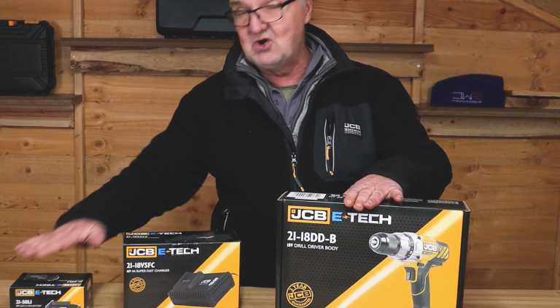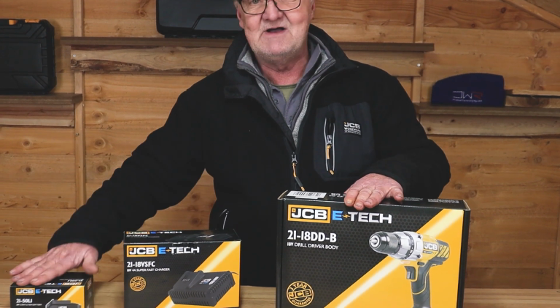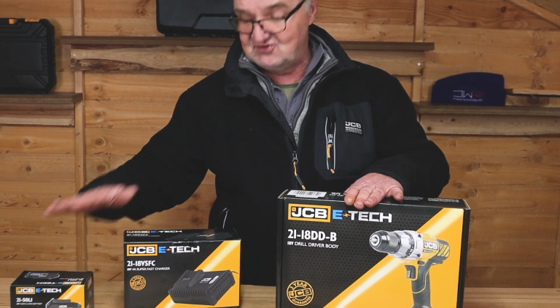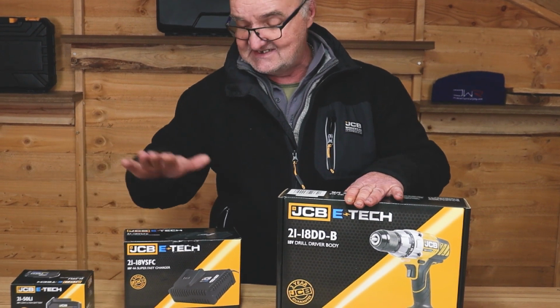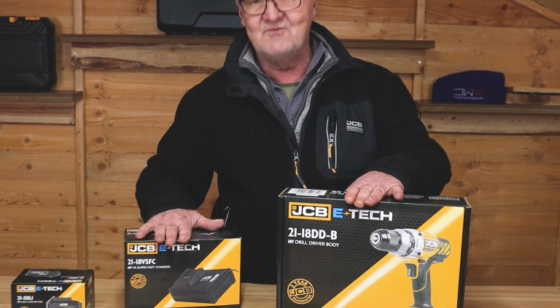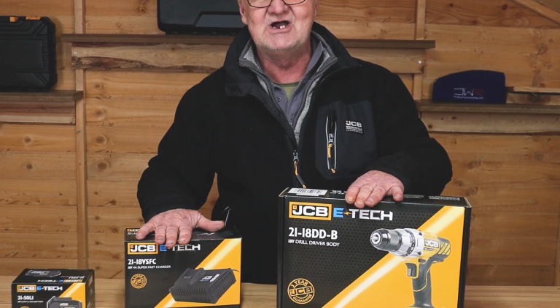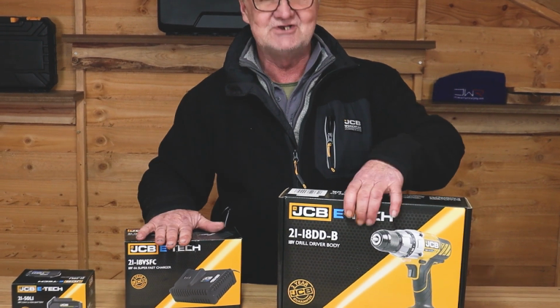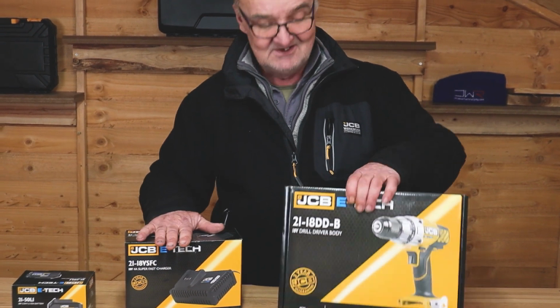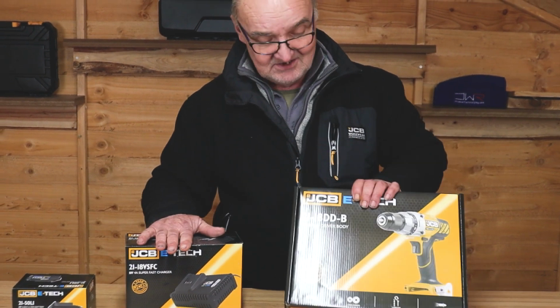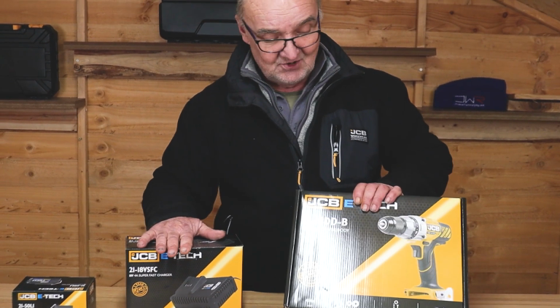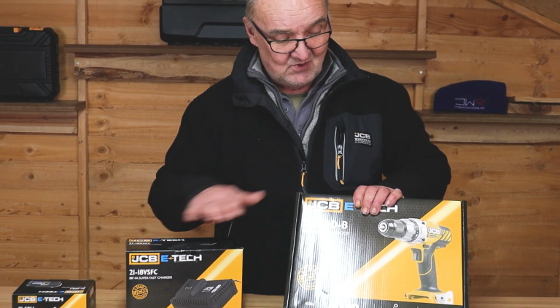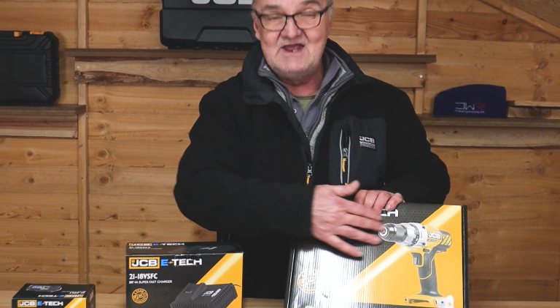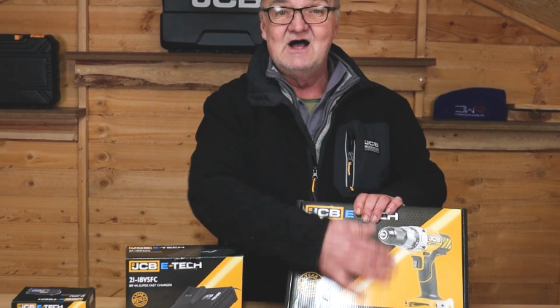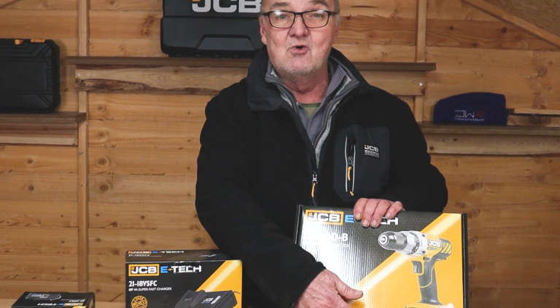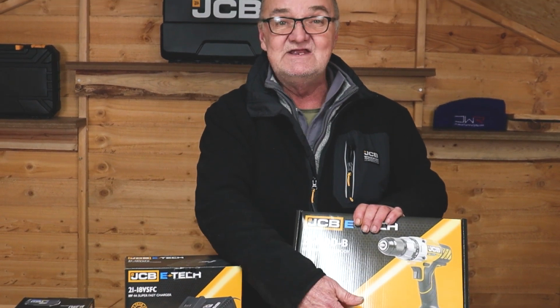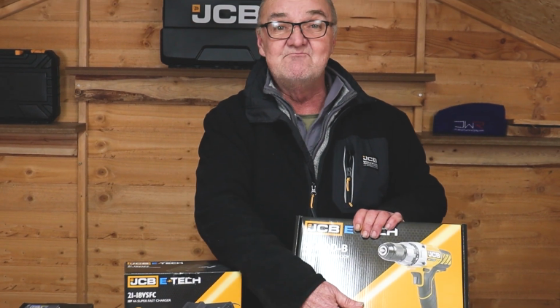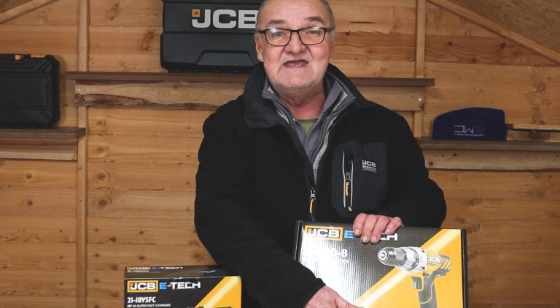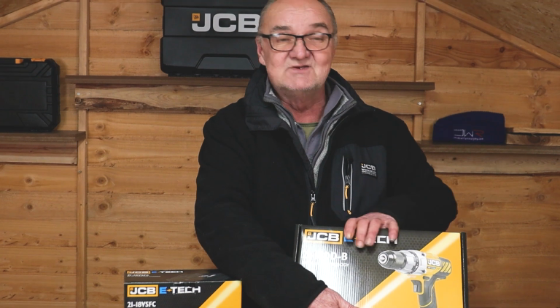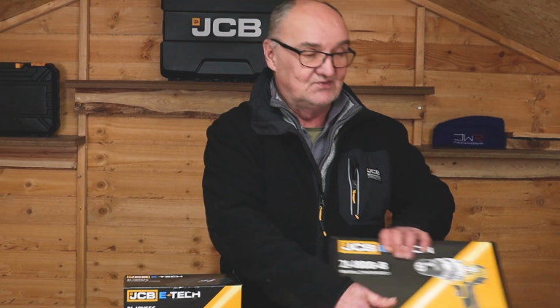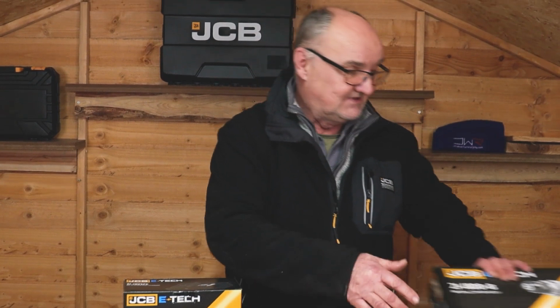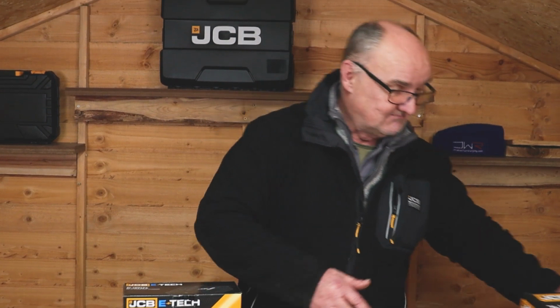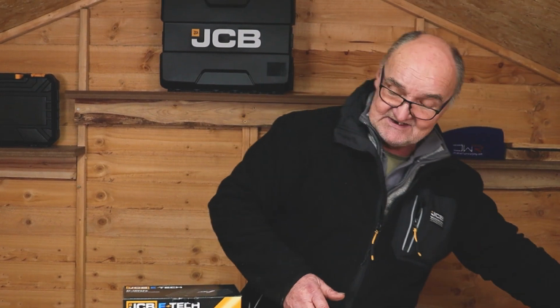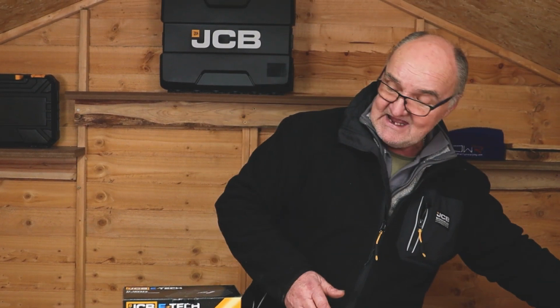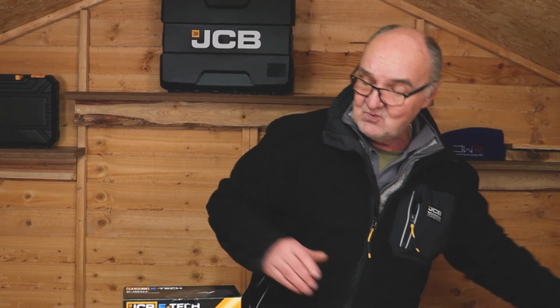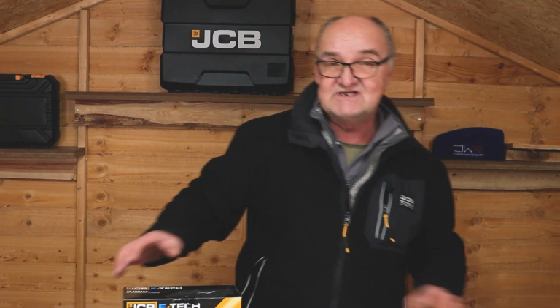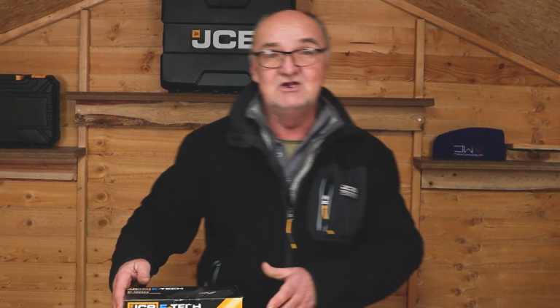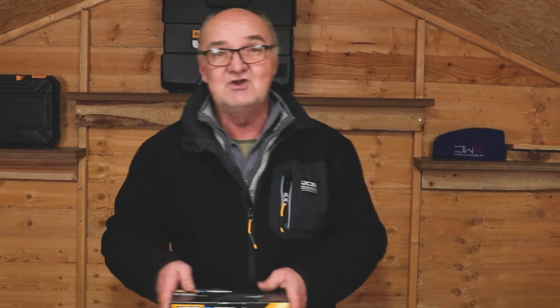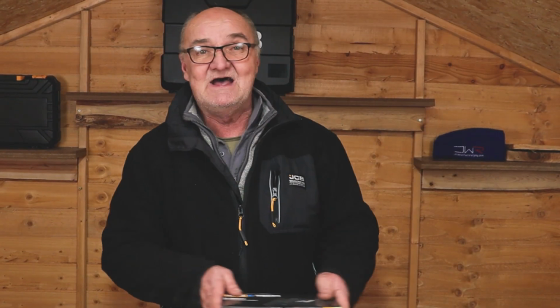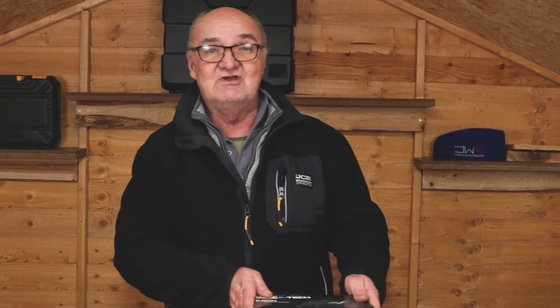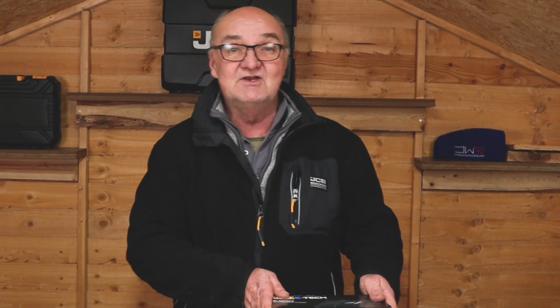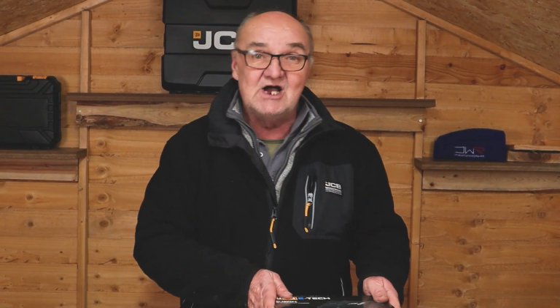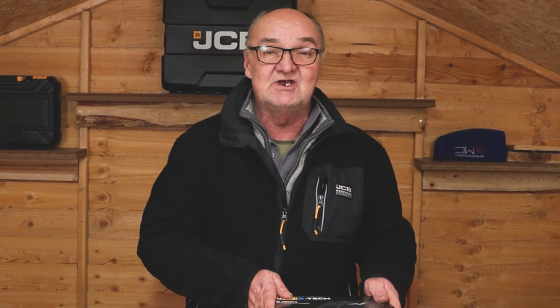If you've got the batteries and the charger, you're going to want our range of bare tools. But today we're just going to look at the battery and charger.